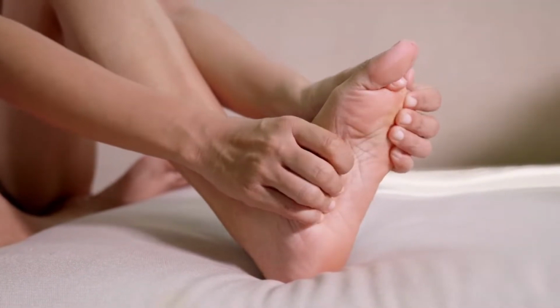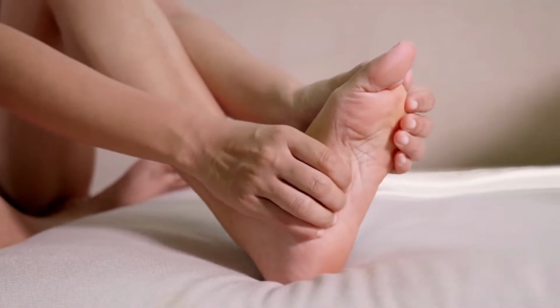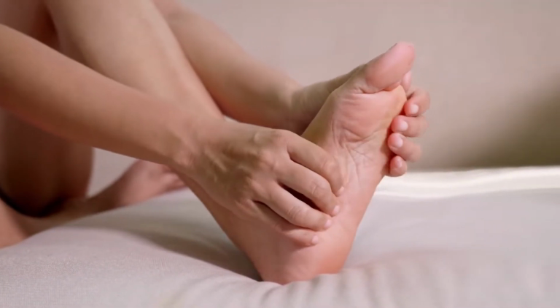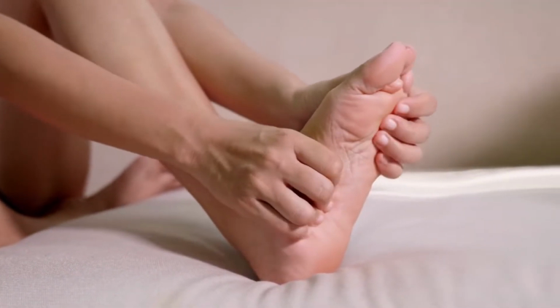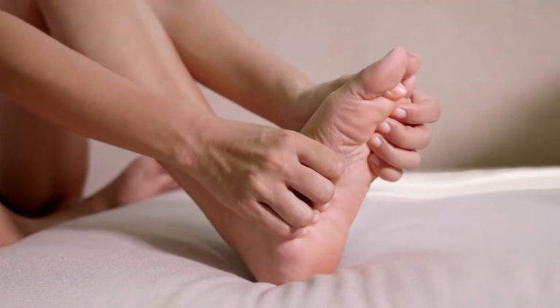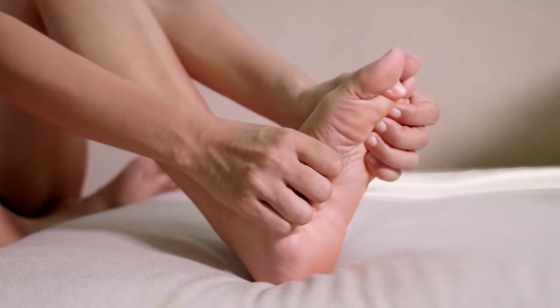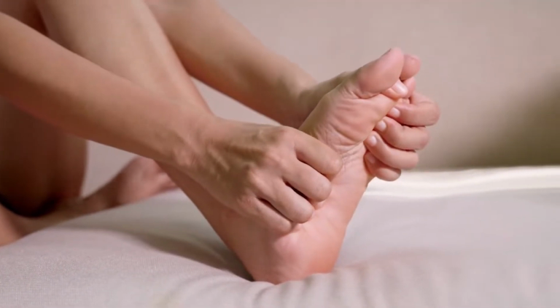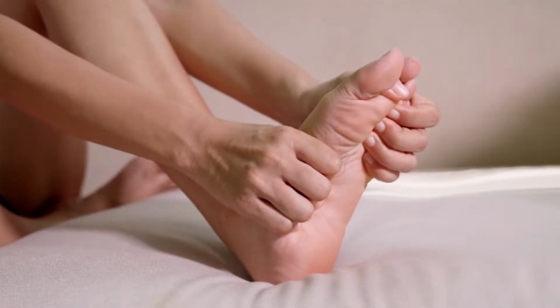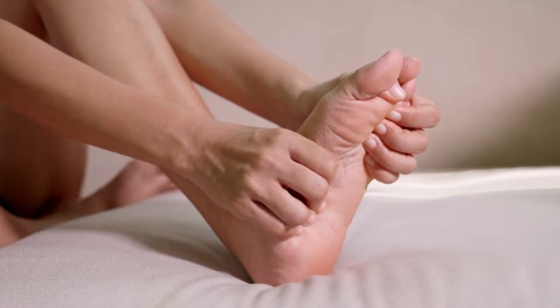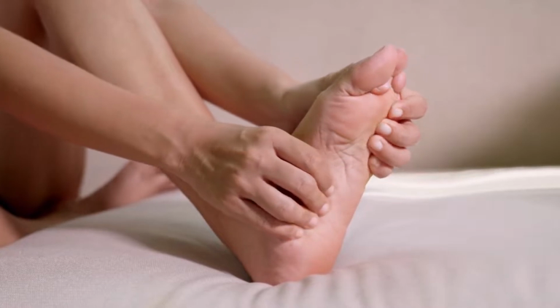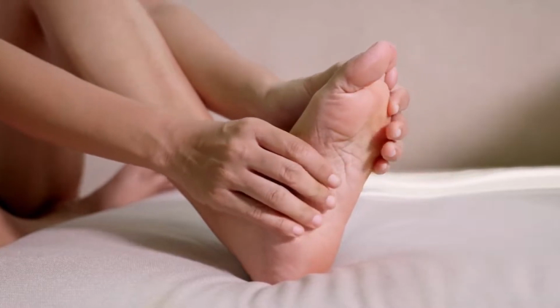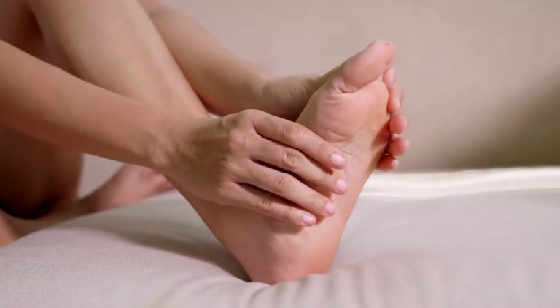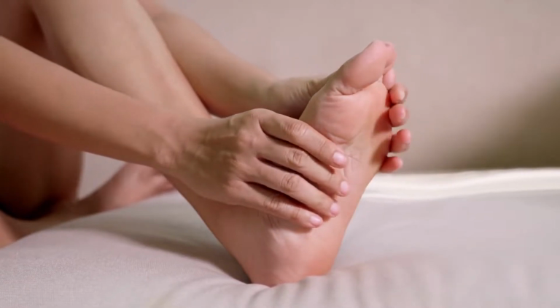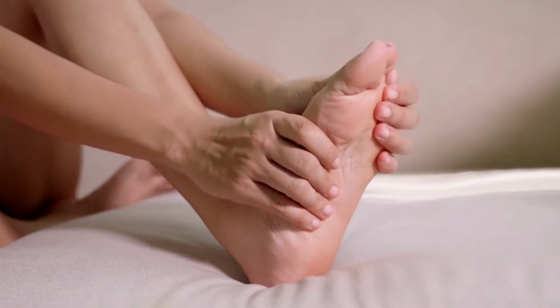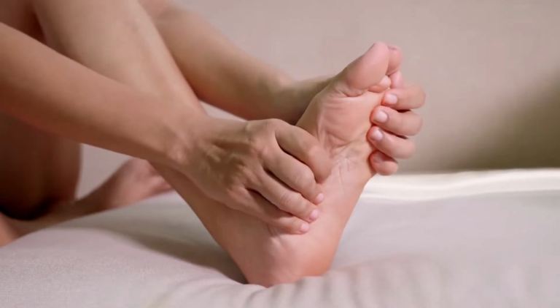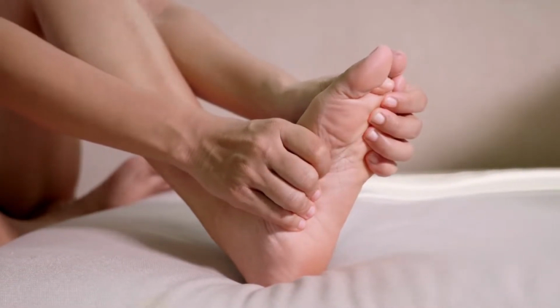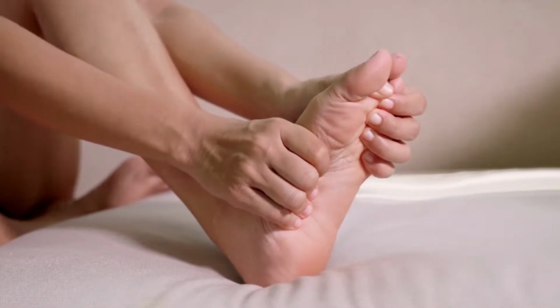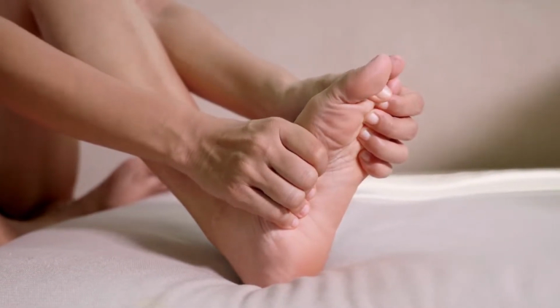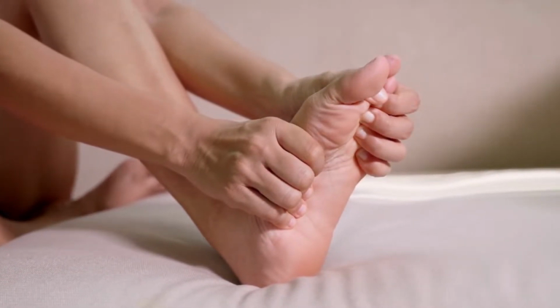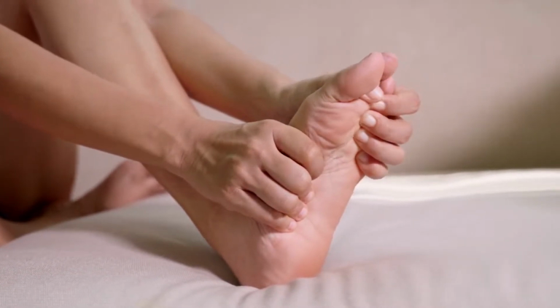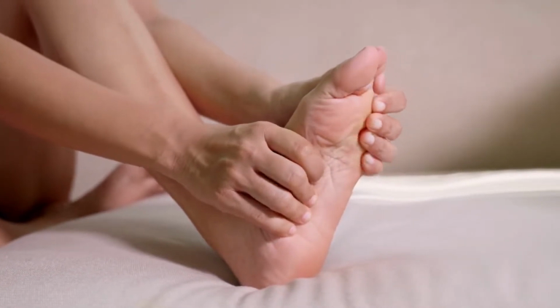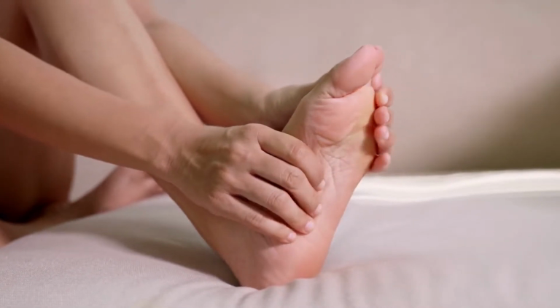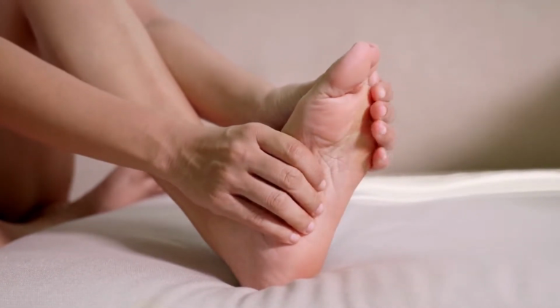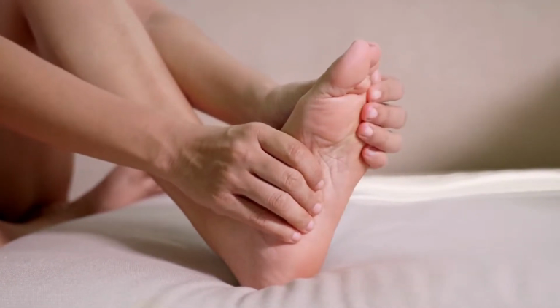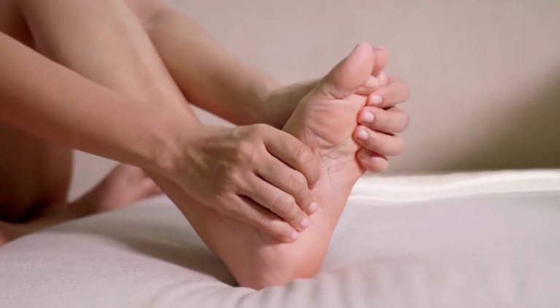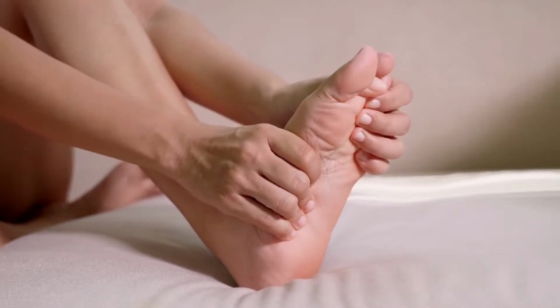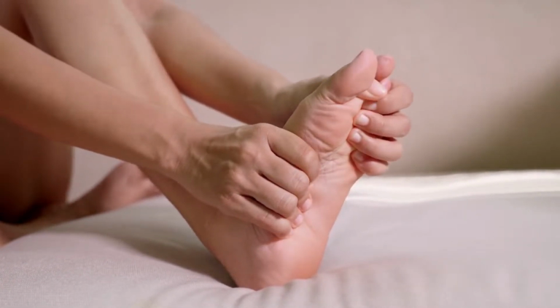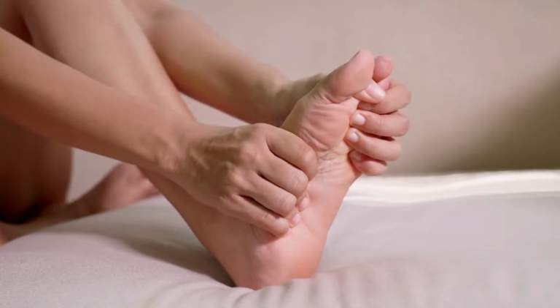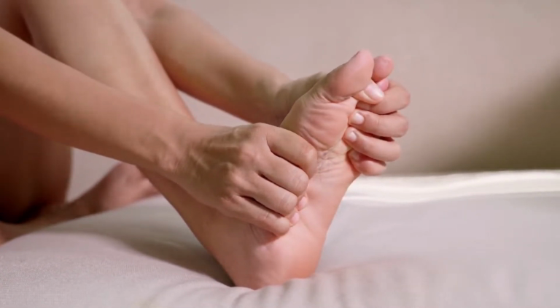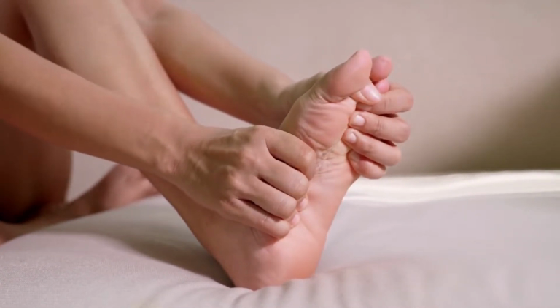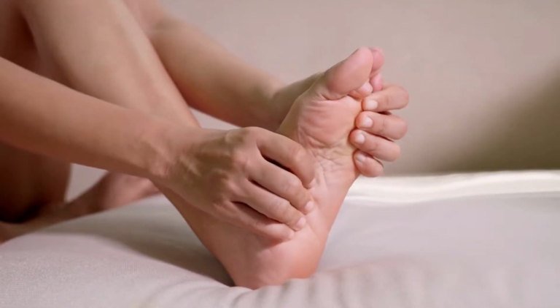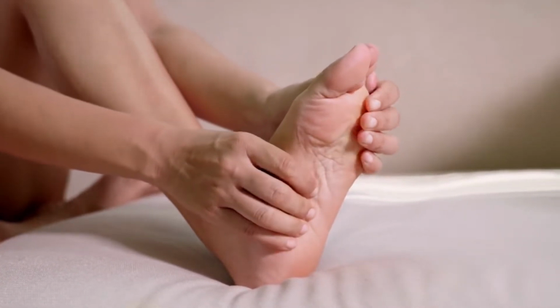With medication, exercise, and a healthy diet, you can alleviate nerve discomfort.